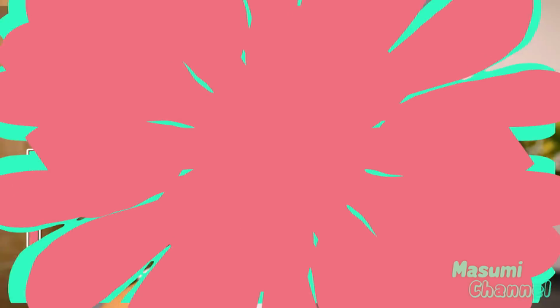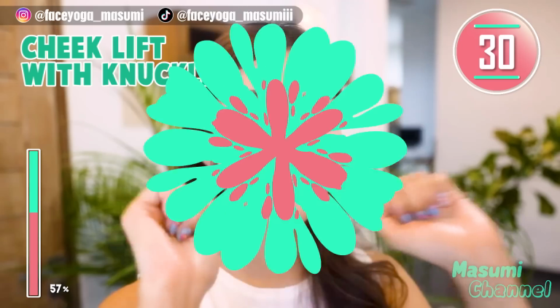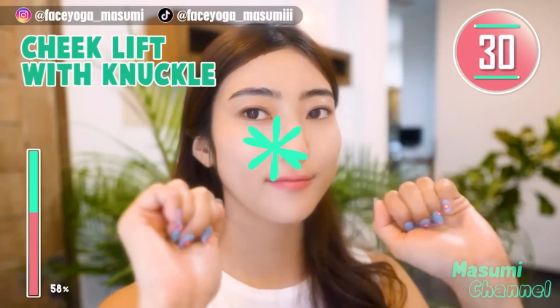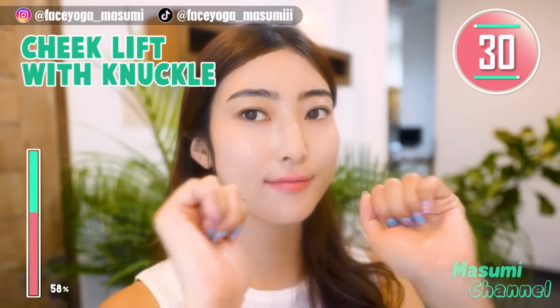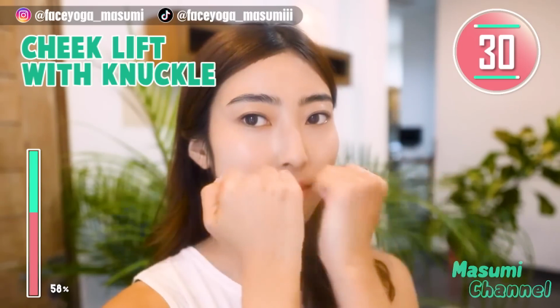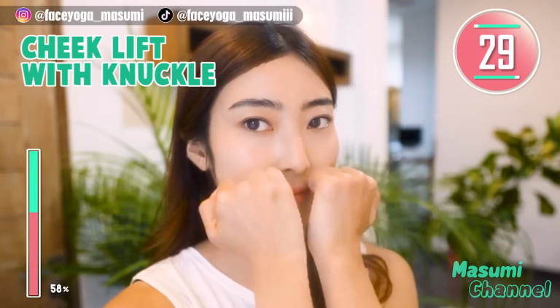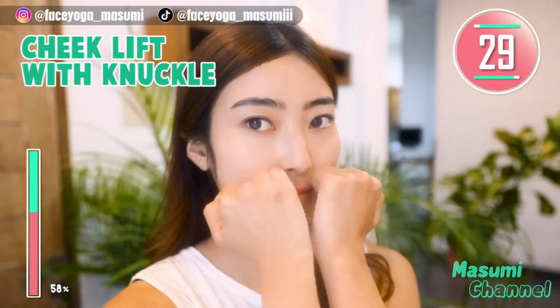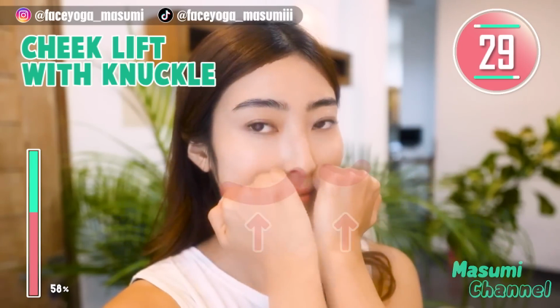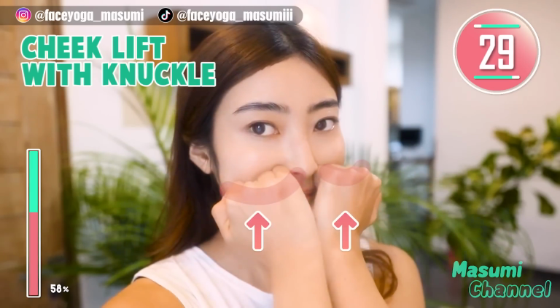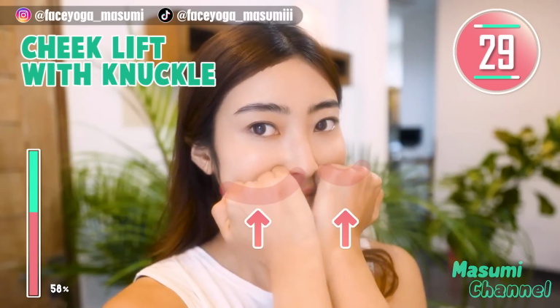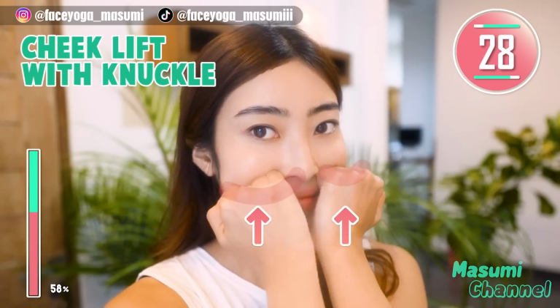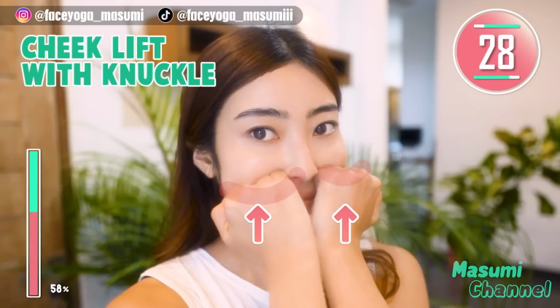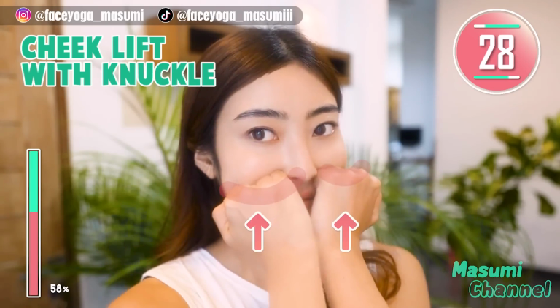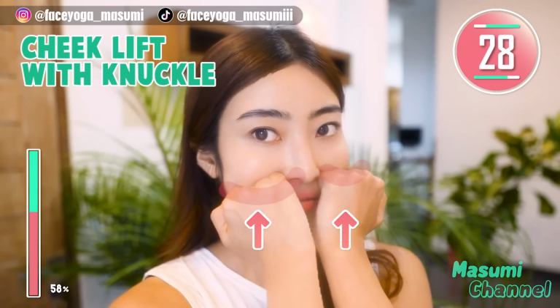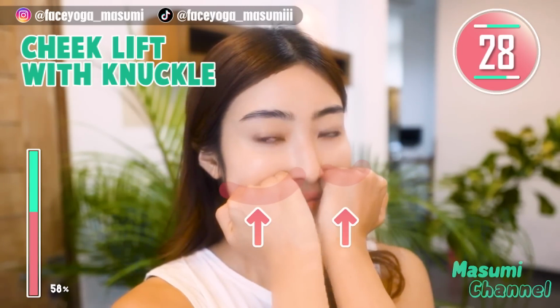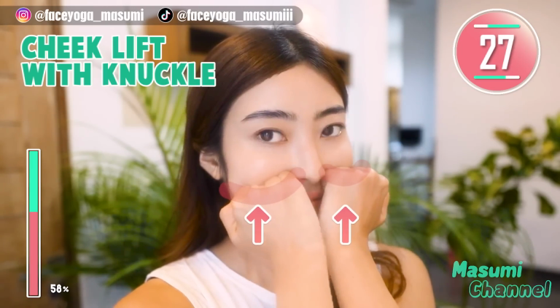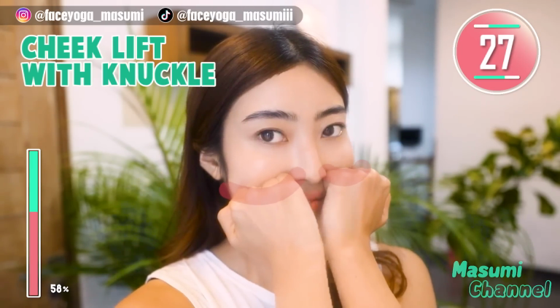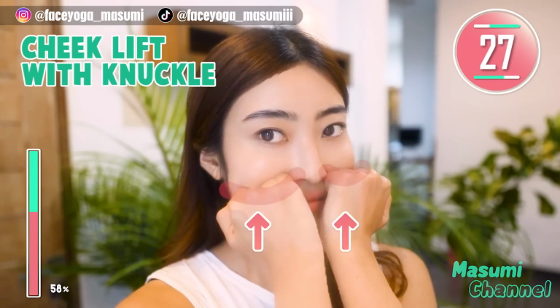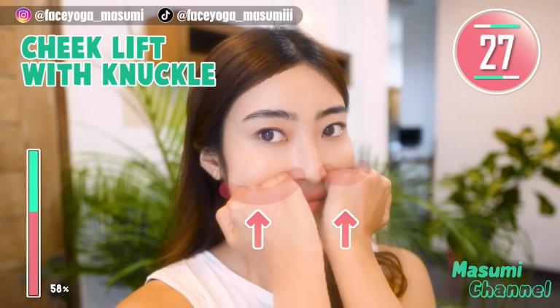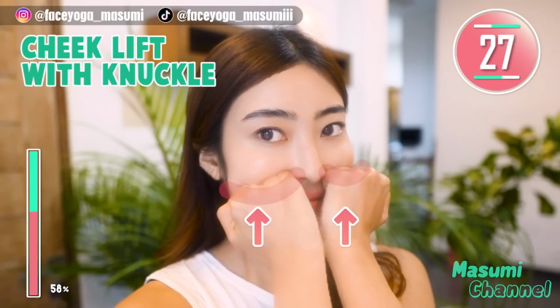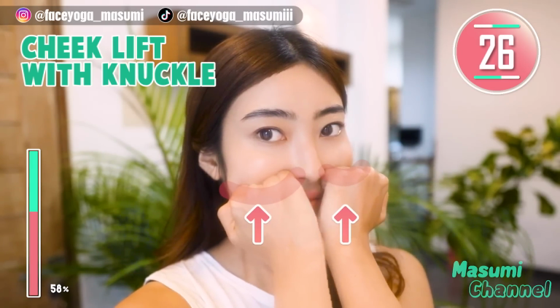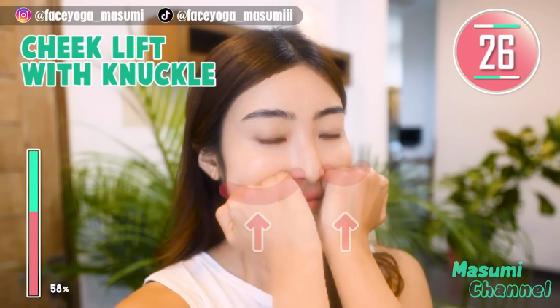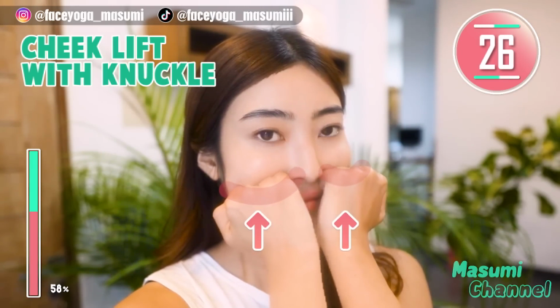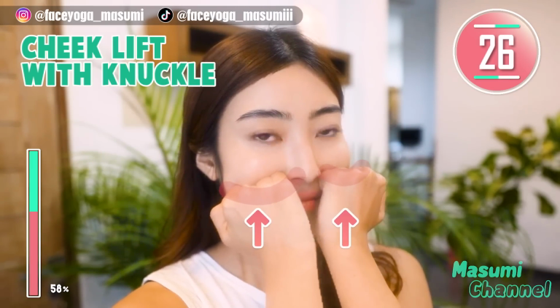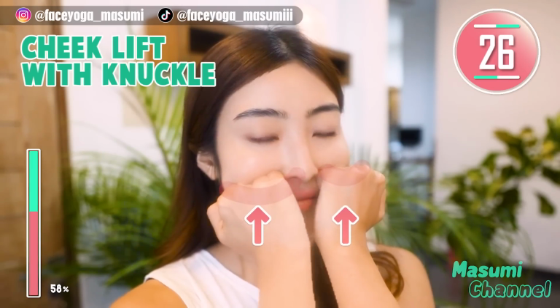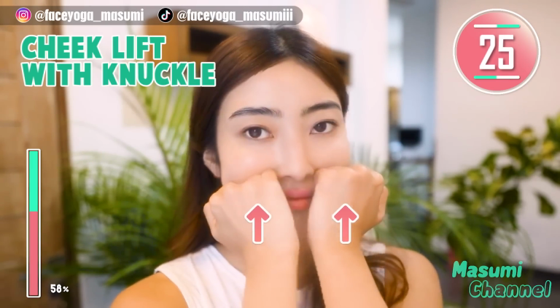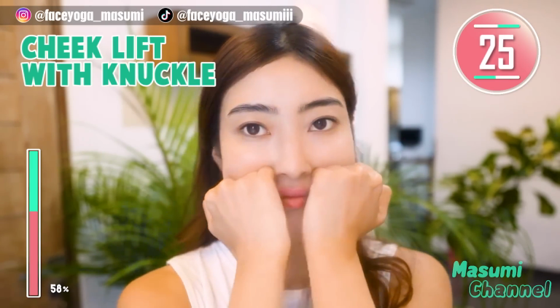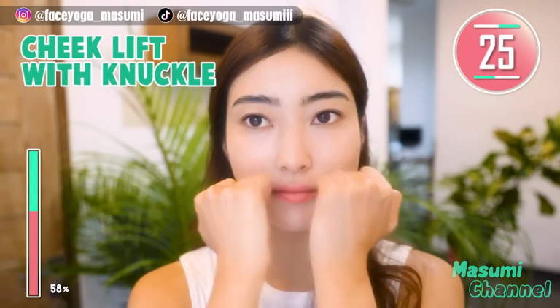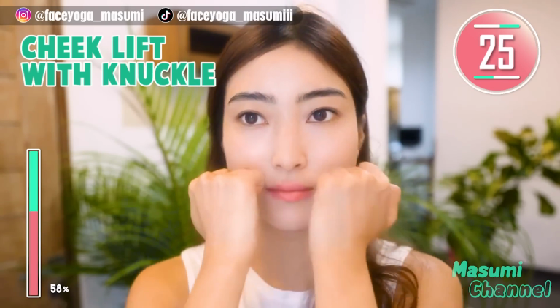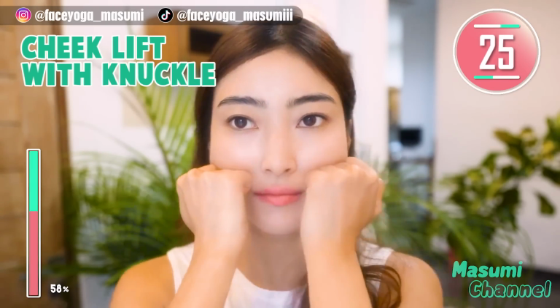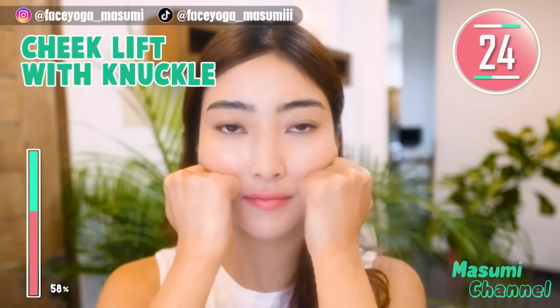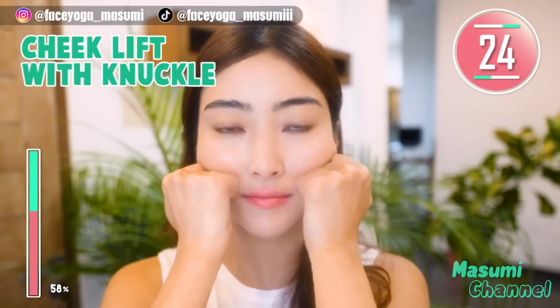Using your knuckle, massage under the cheekbone in a lifting motion and also a shaking motion.